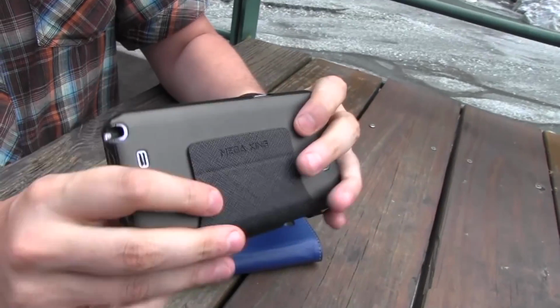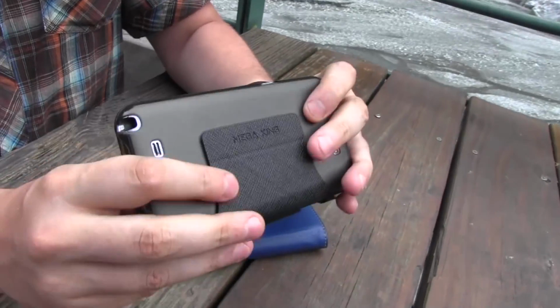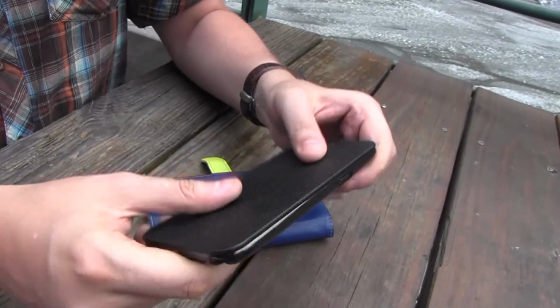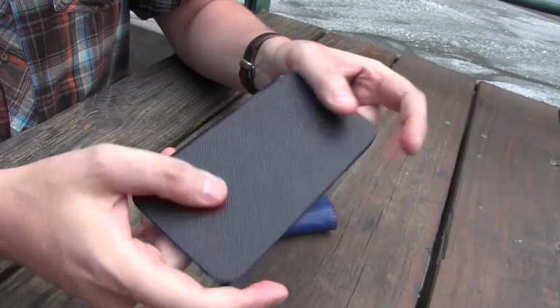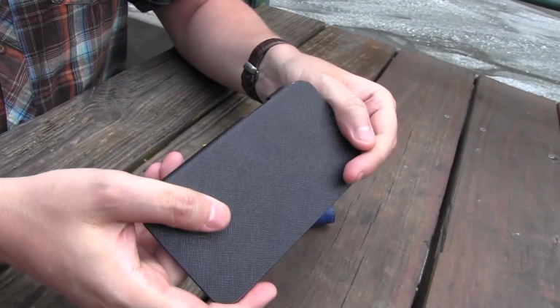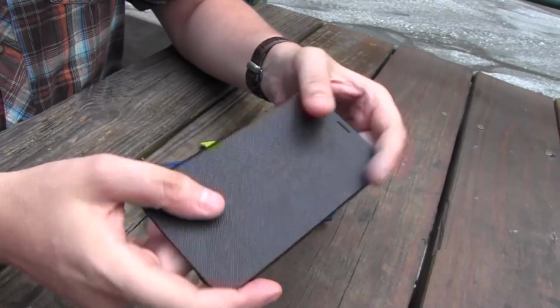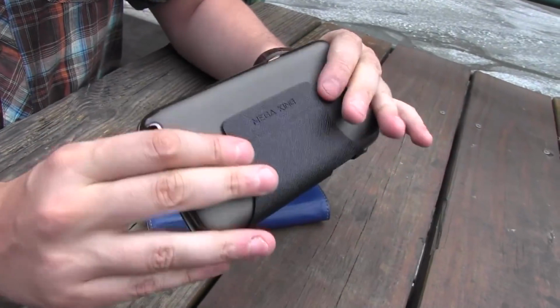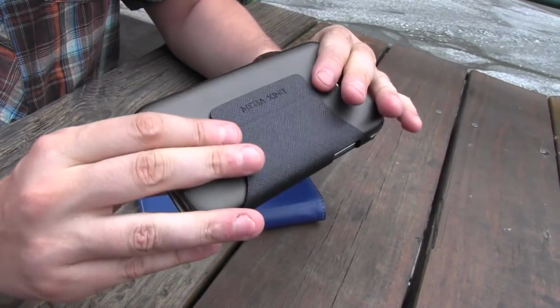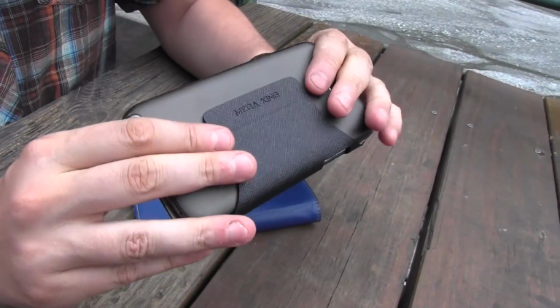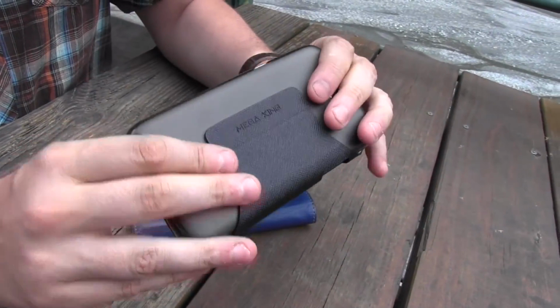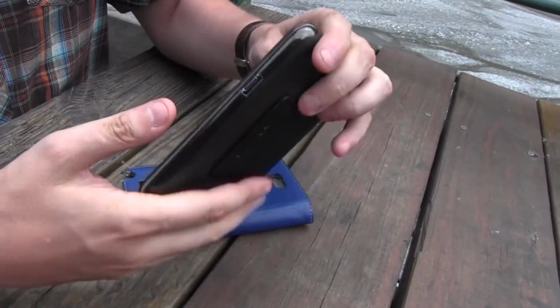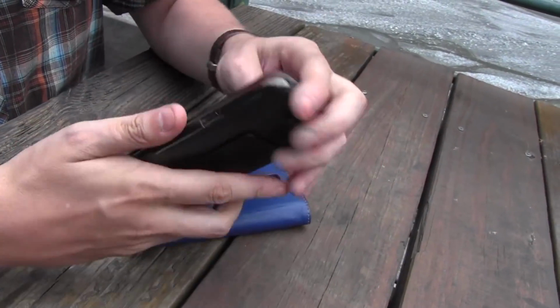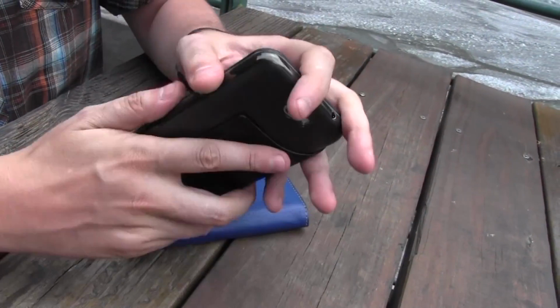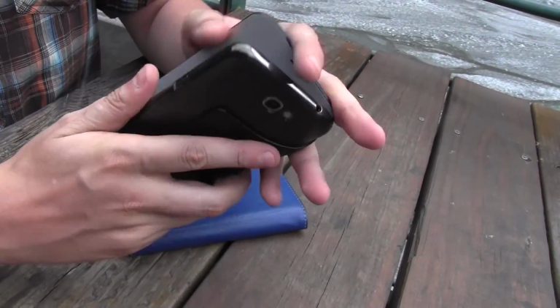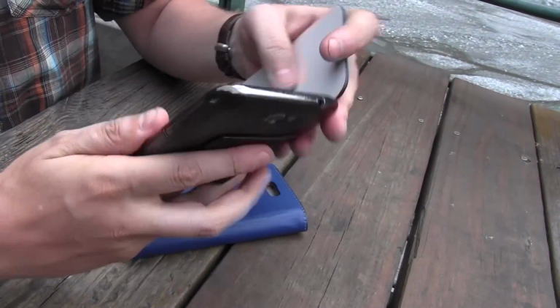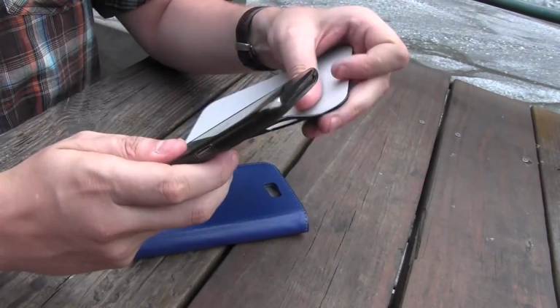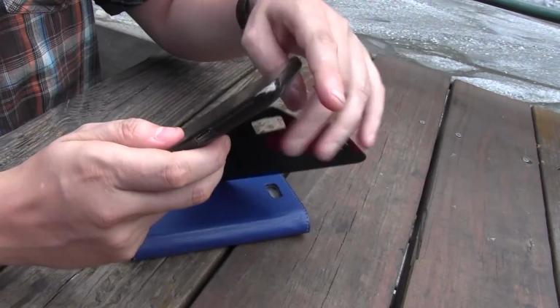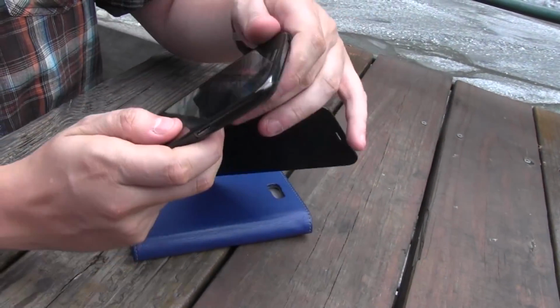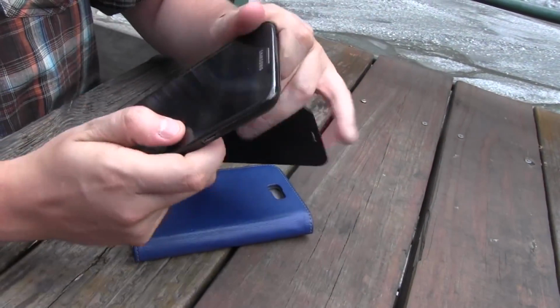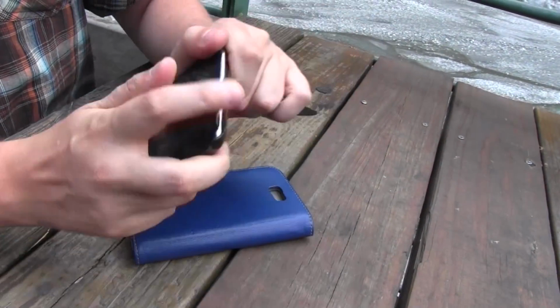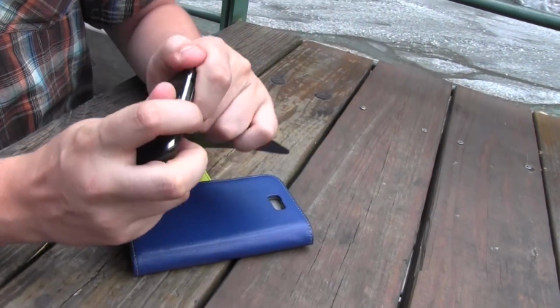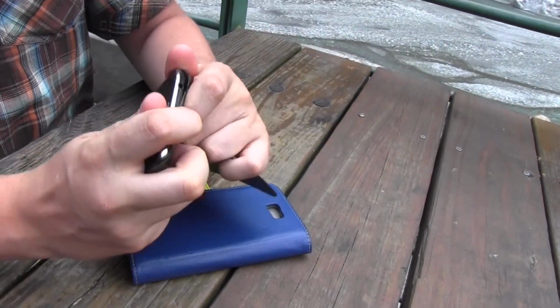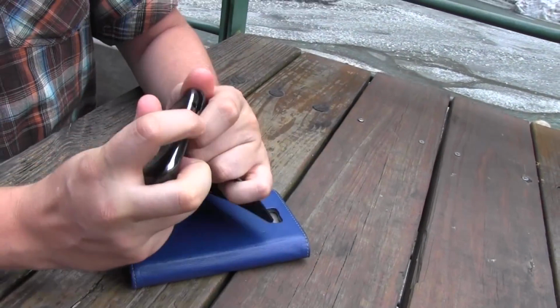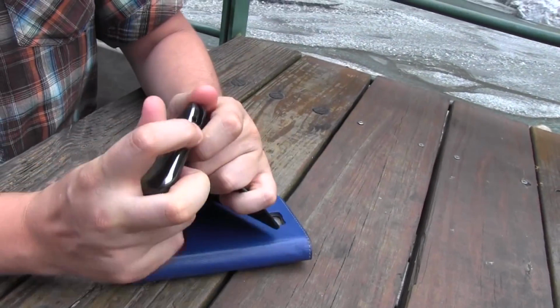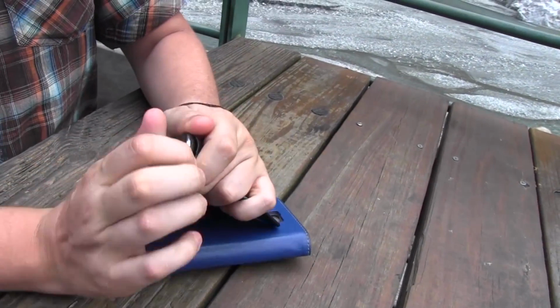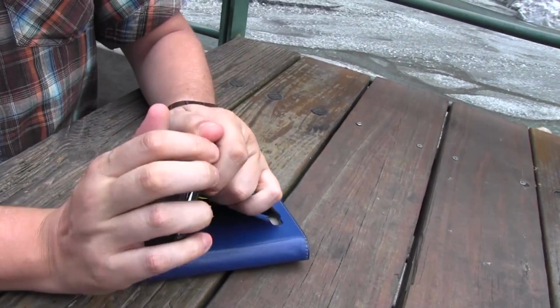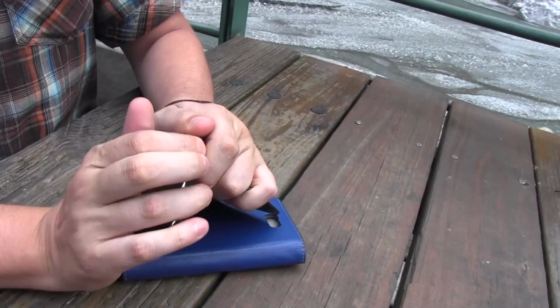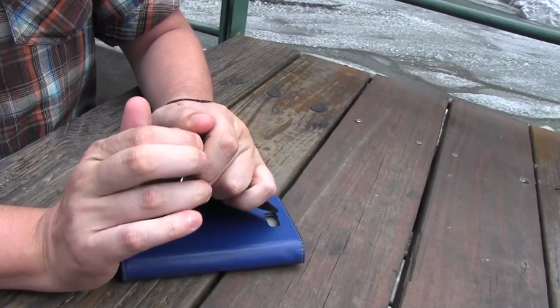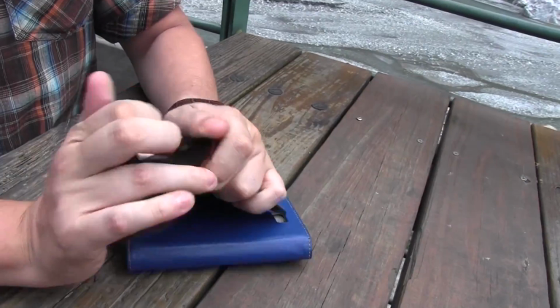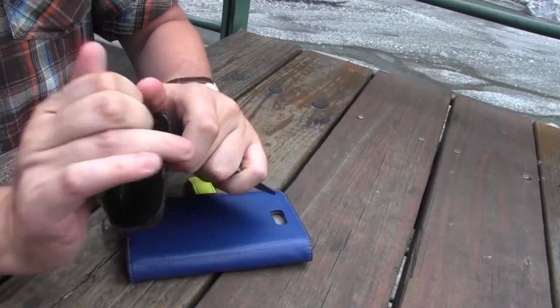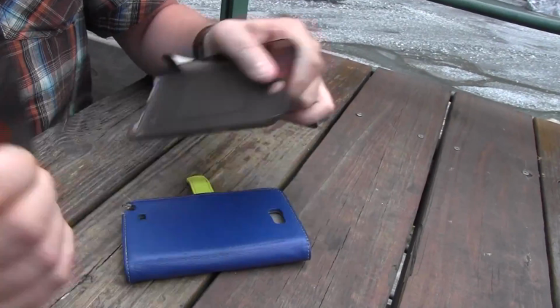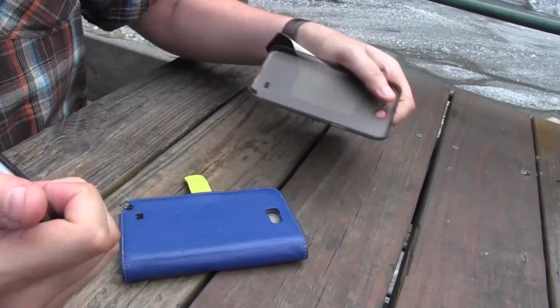It's very light, very slim, very clean. My favorite case right now that I would love to show you.